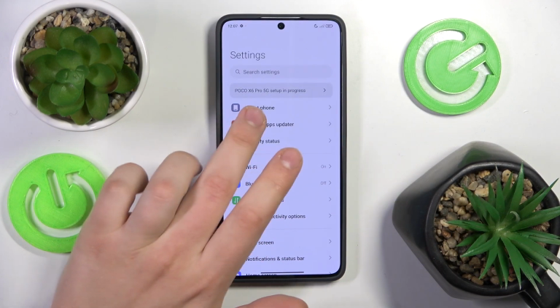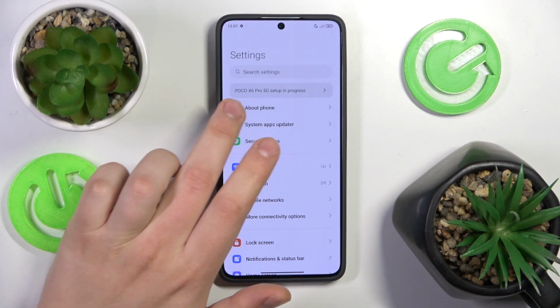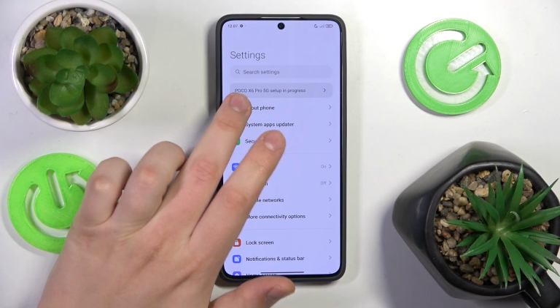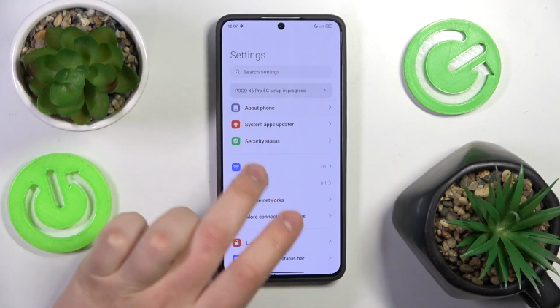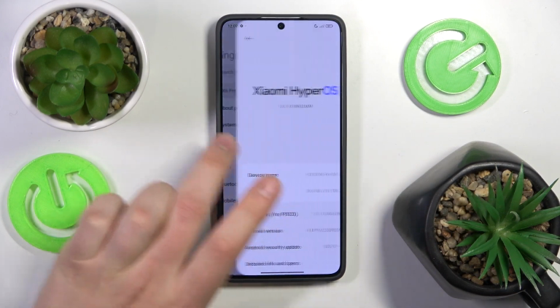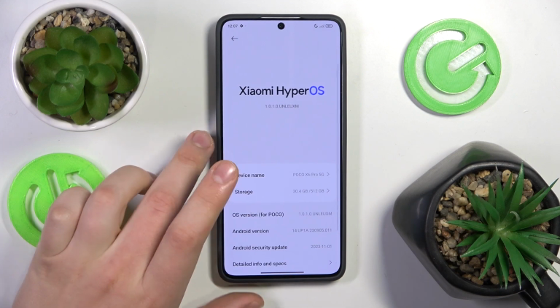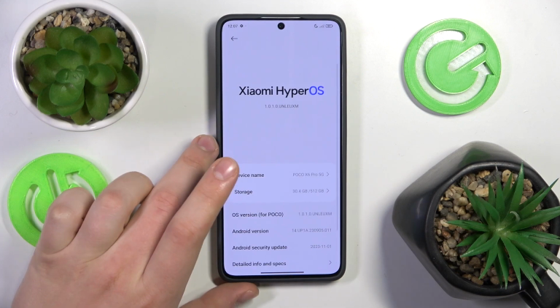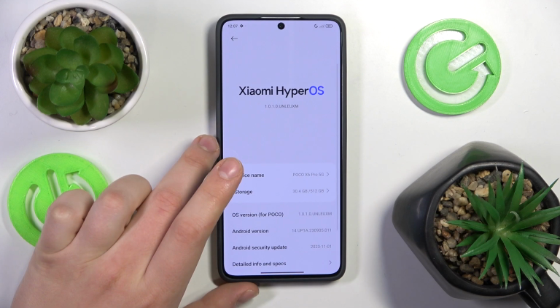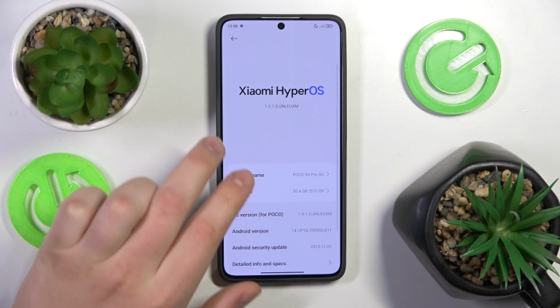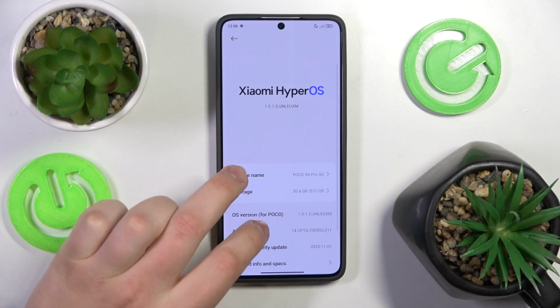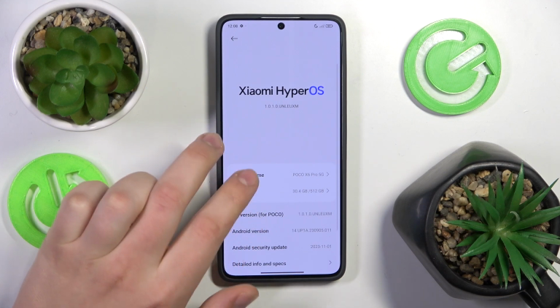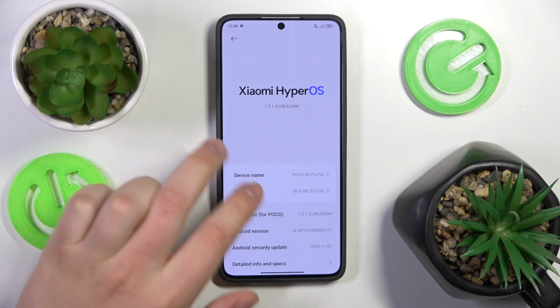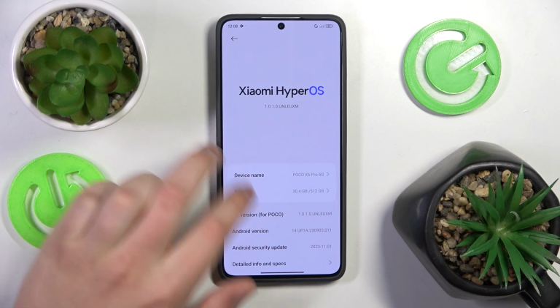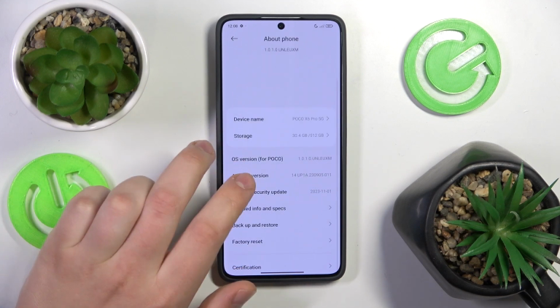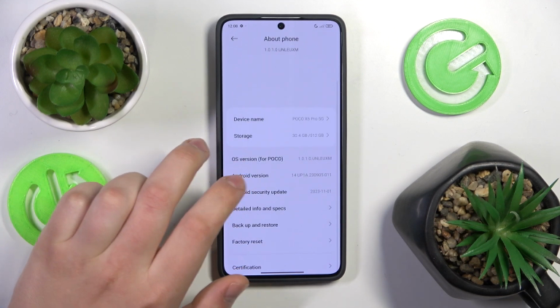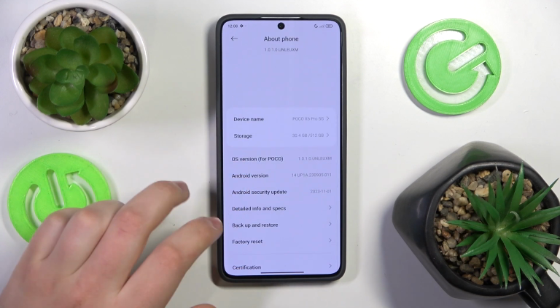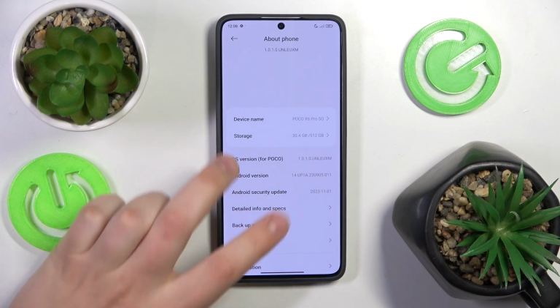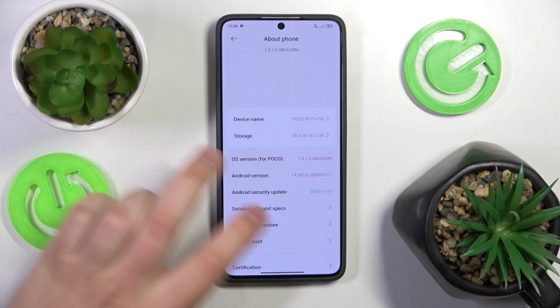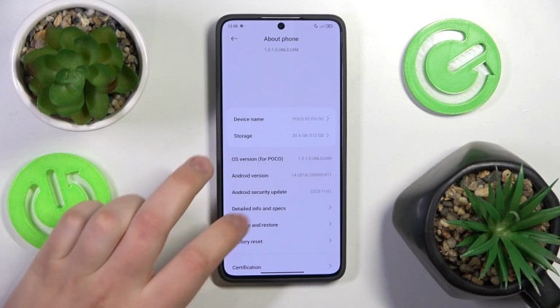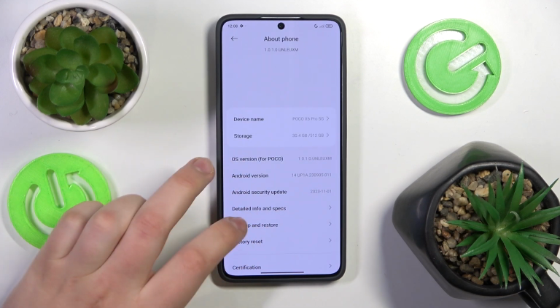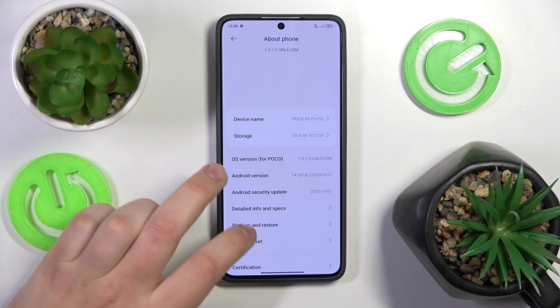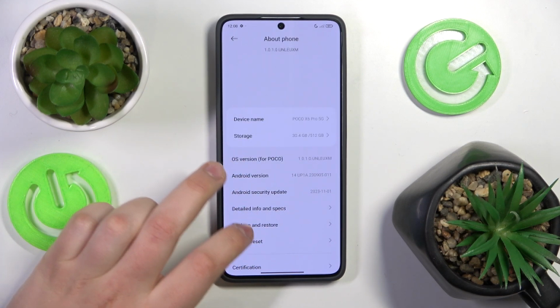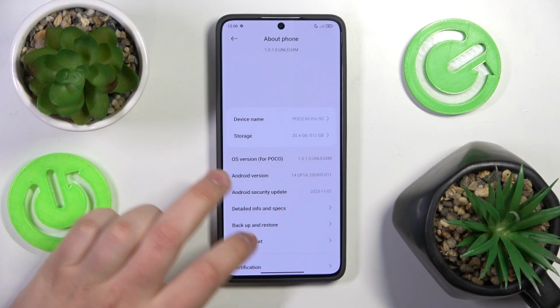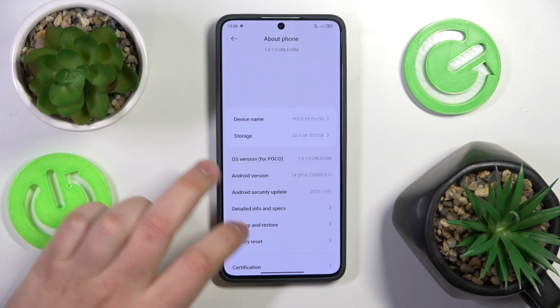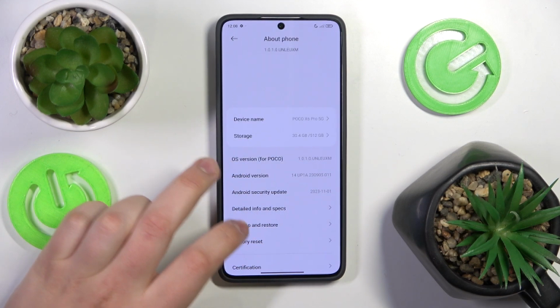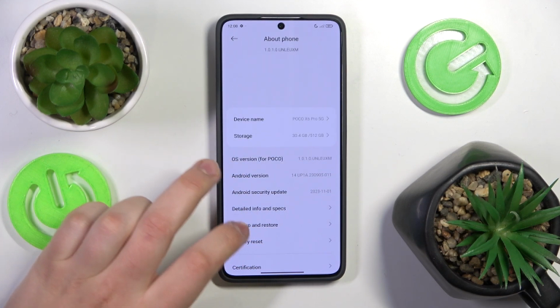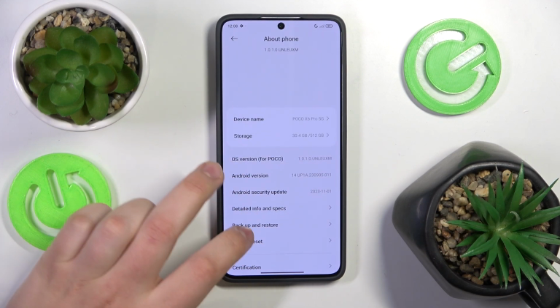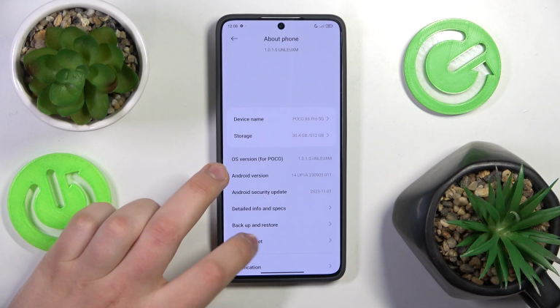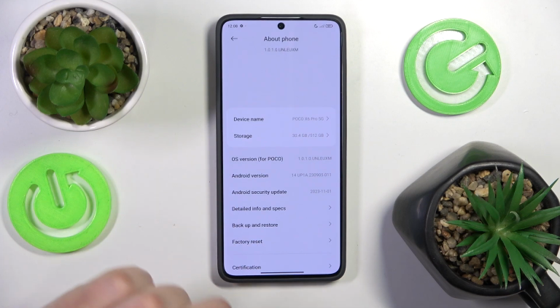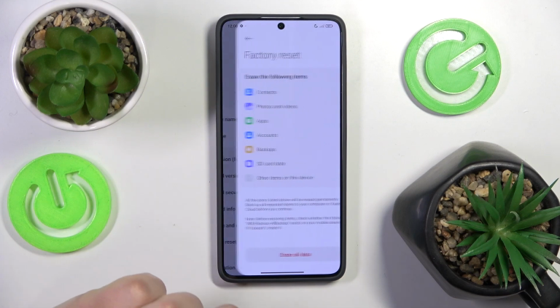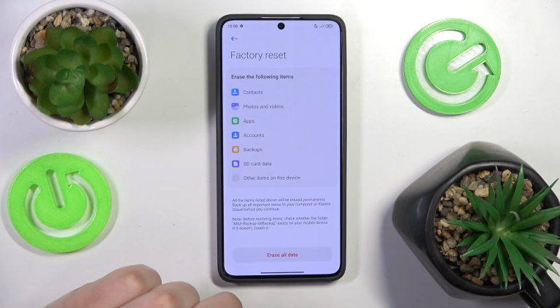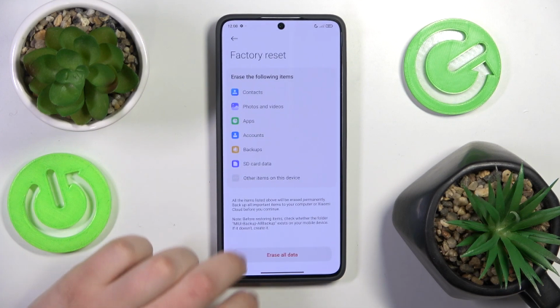Here, enter the About Phone category, scroll this page down, find the Factory Reset field and tap on it.